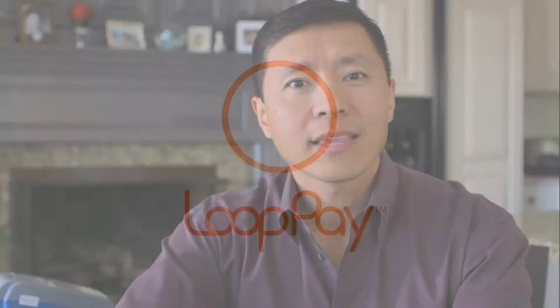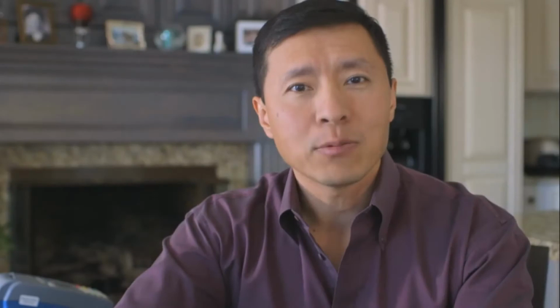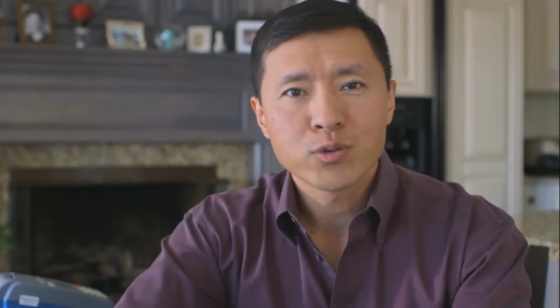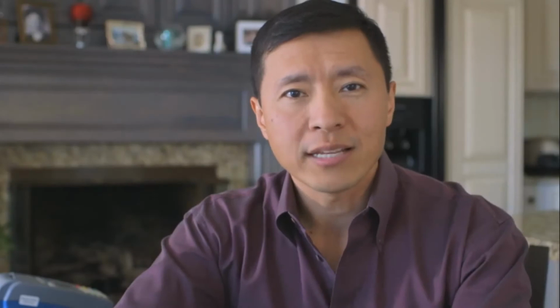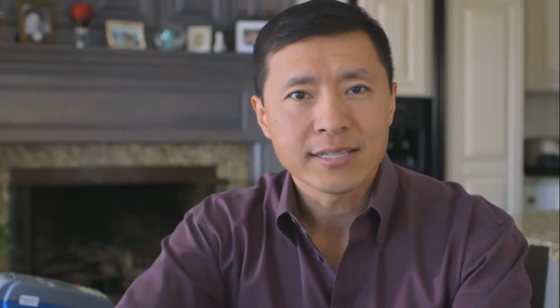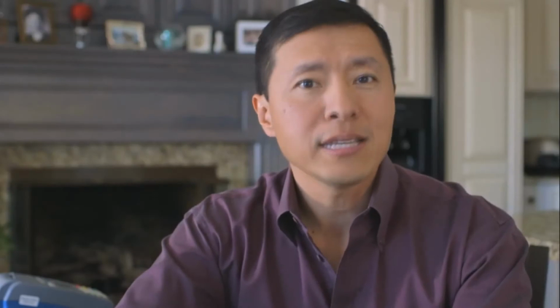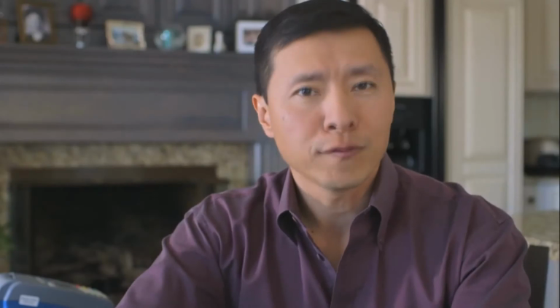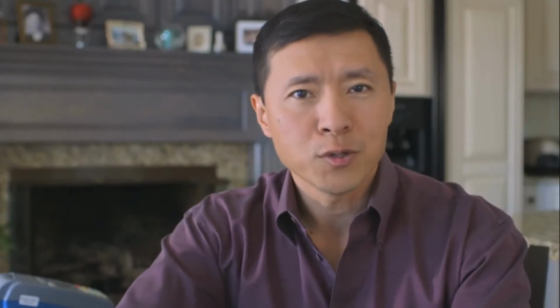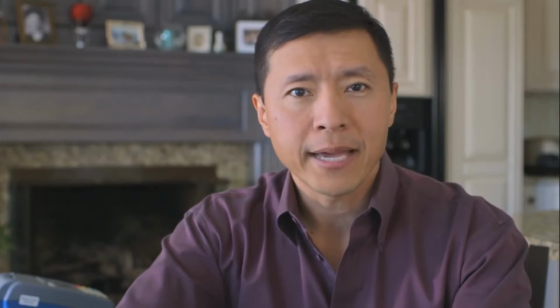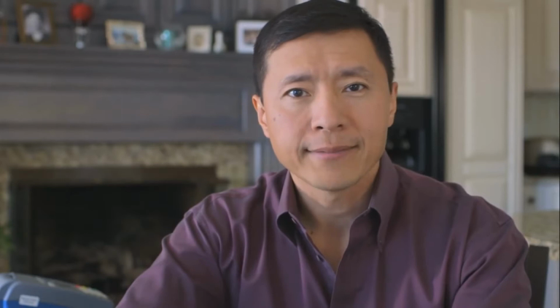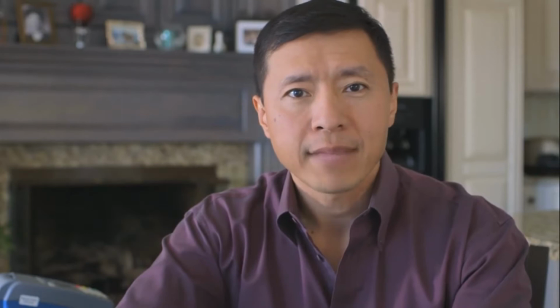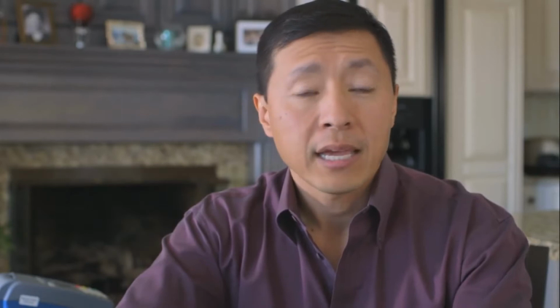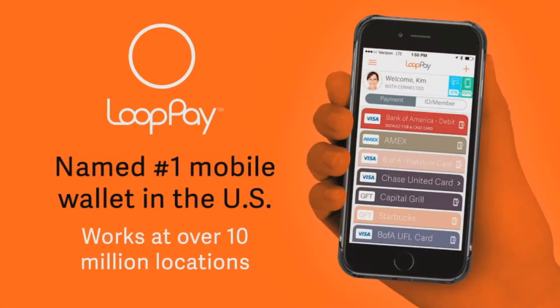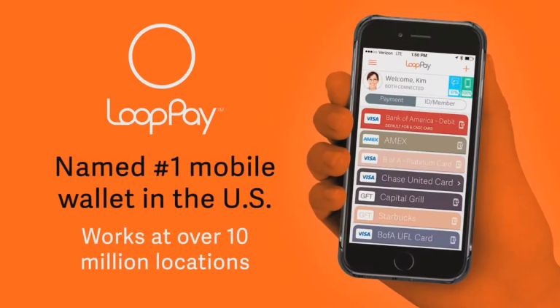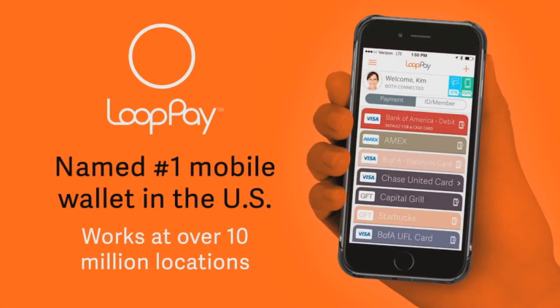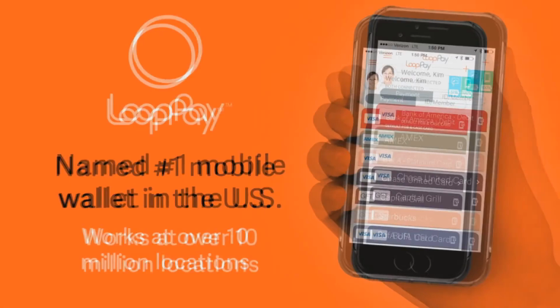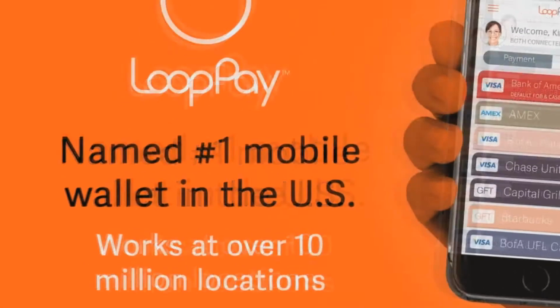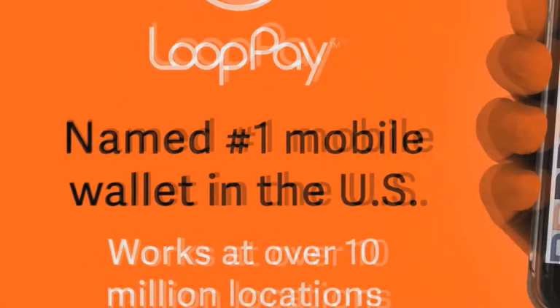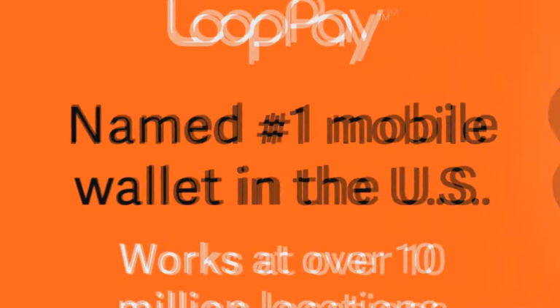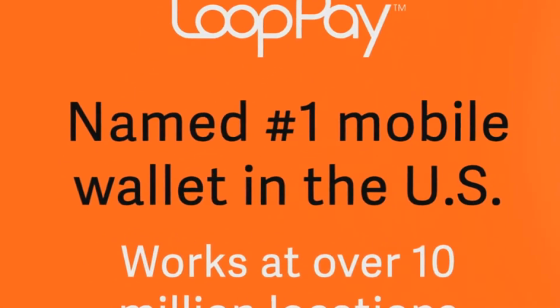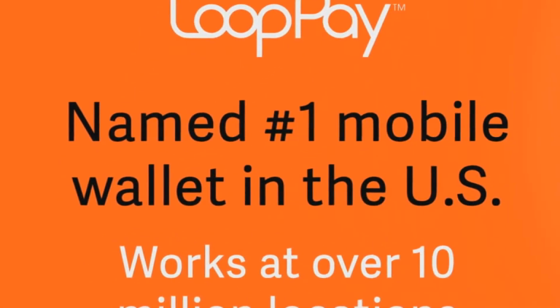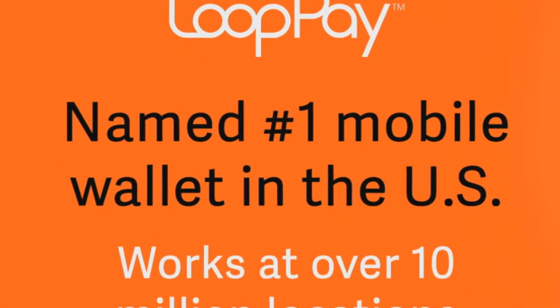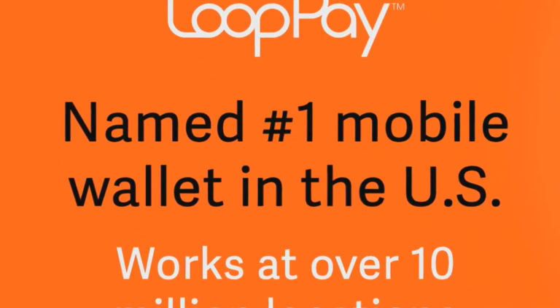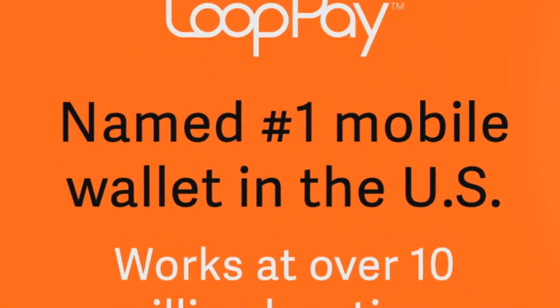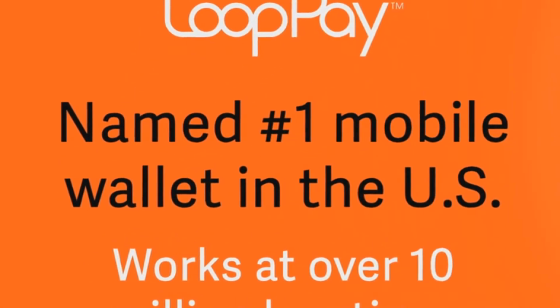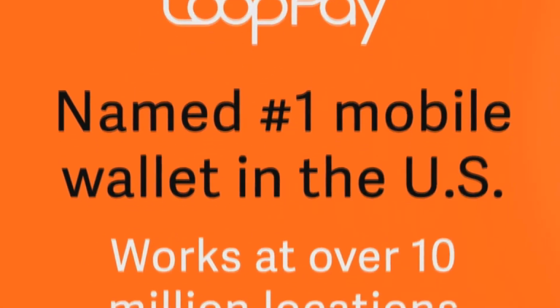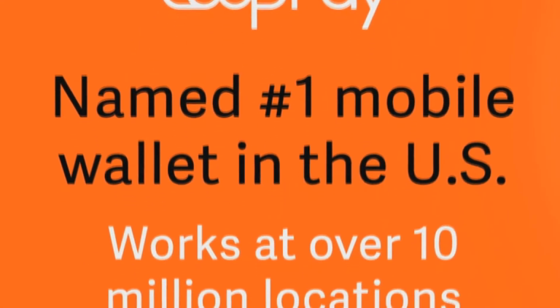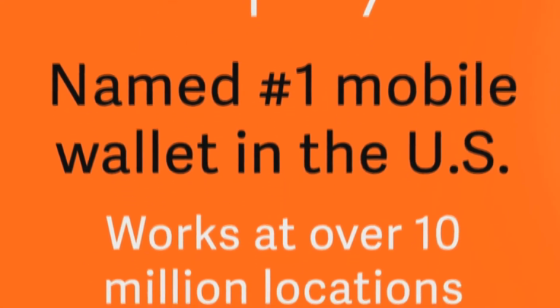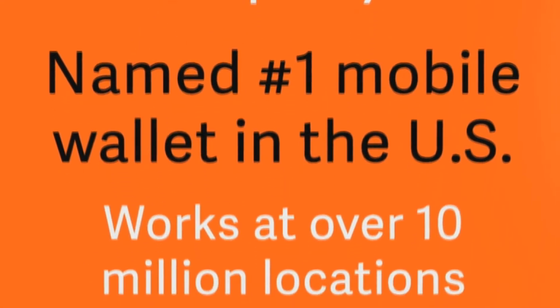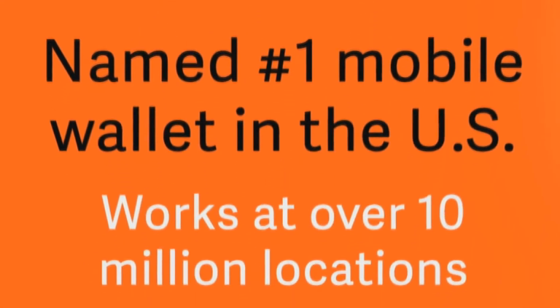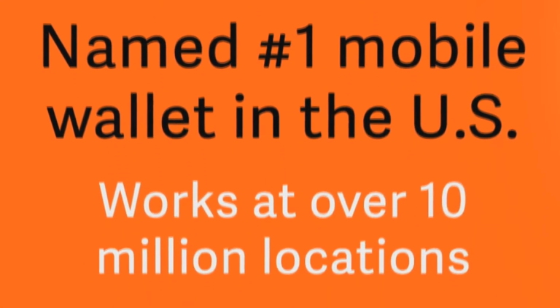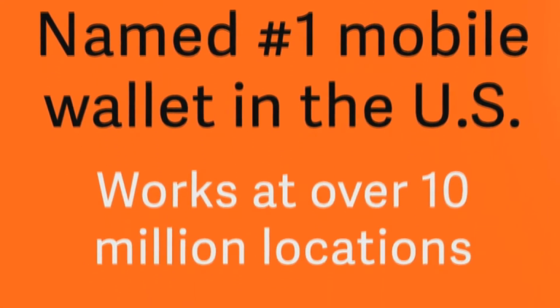I'm Will Graylin, CEO of LoopPay. I'm here to tell you why LoopPay has been voted the best mobile wallet solution in the US.